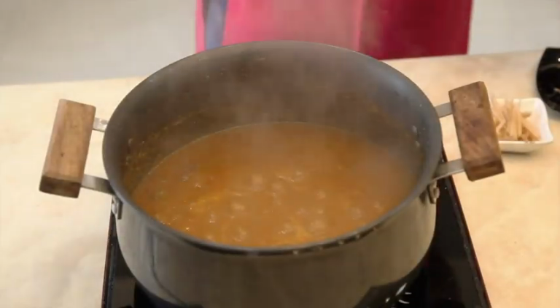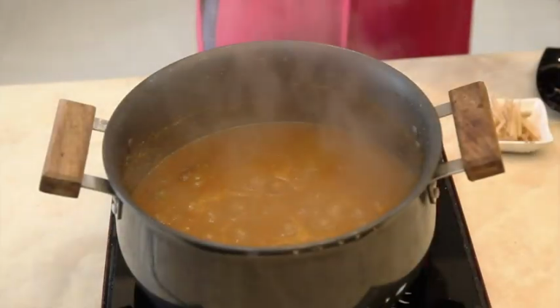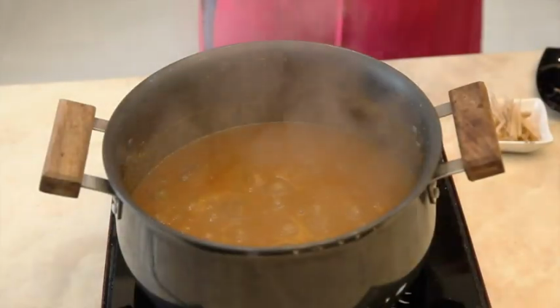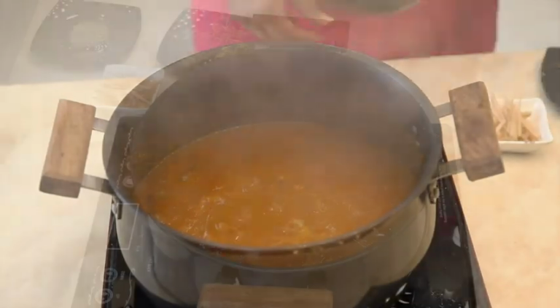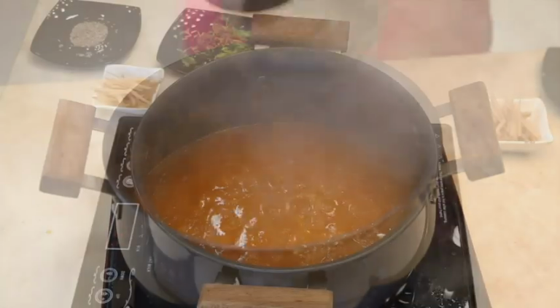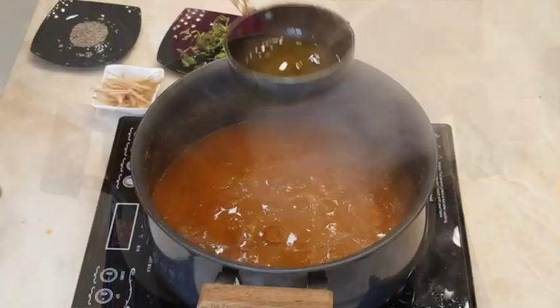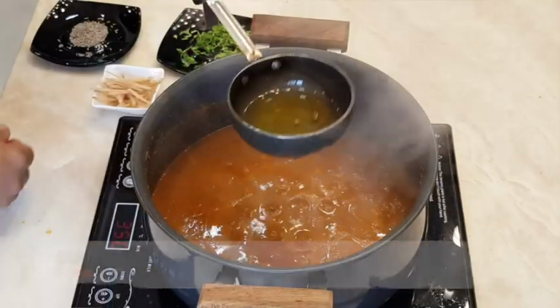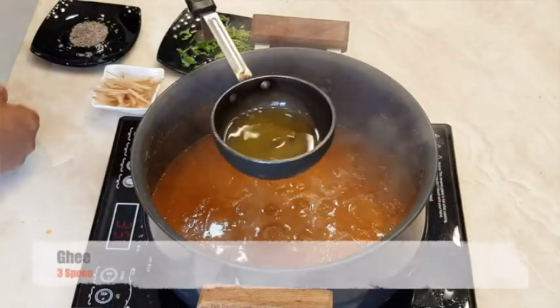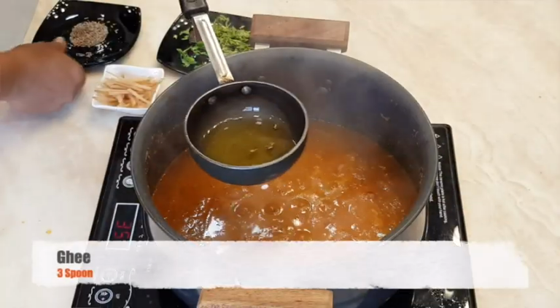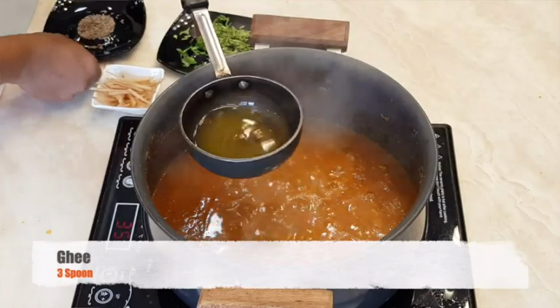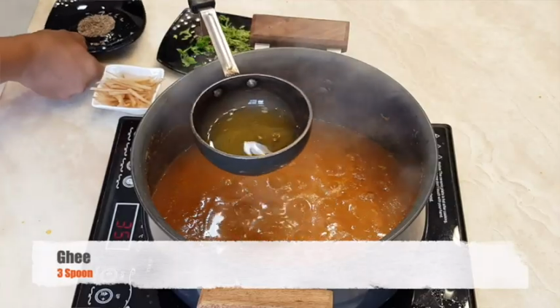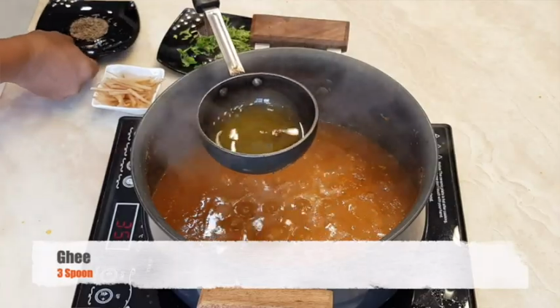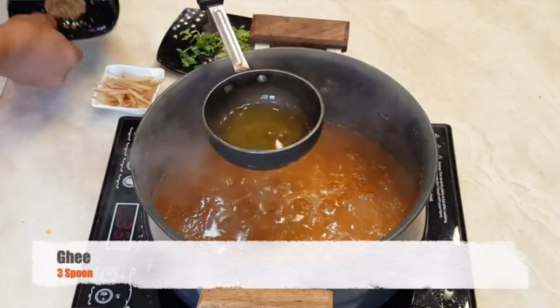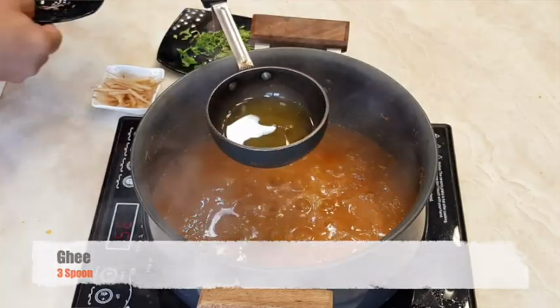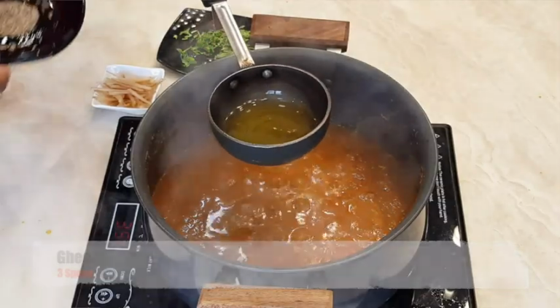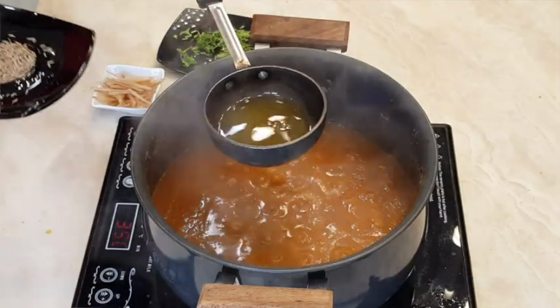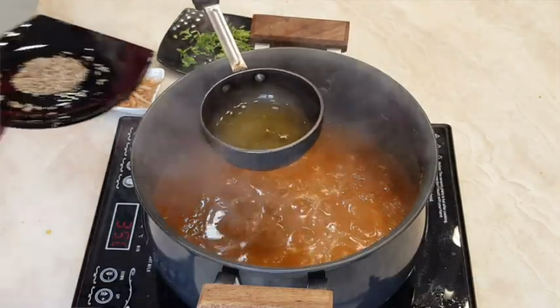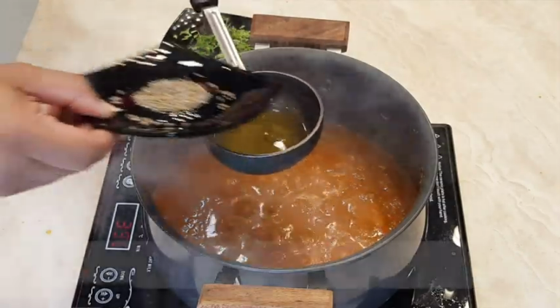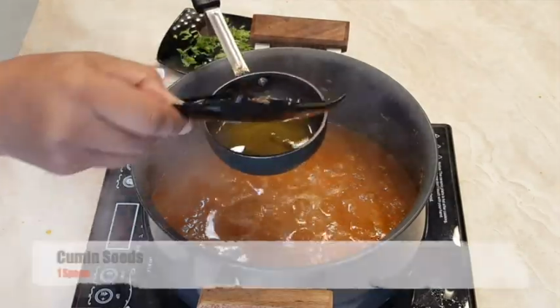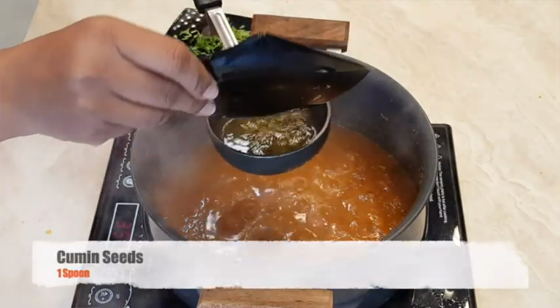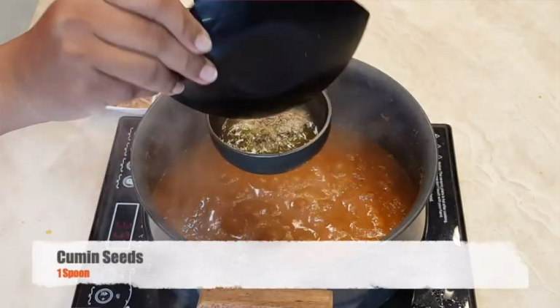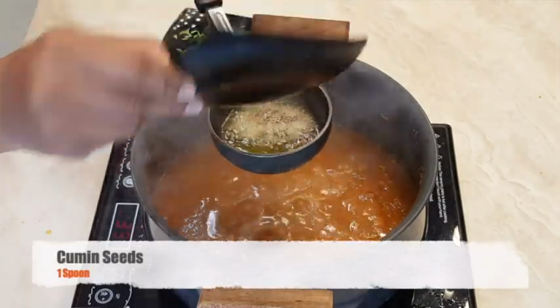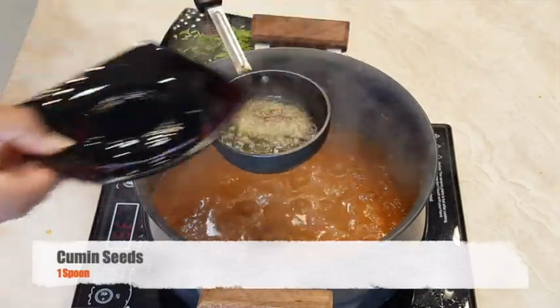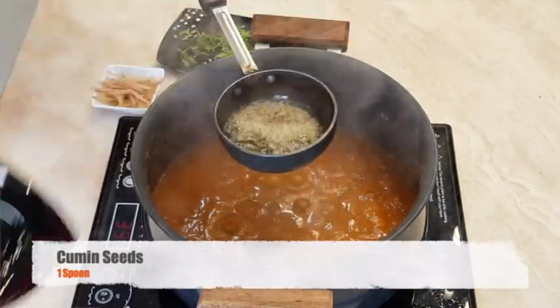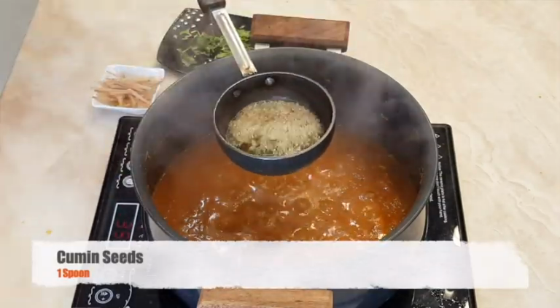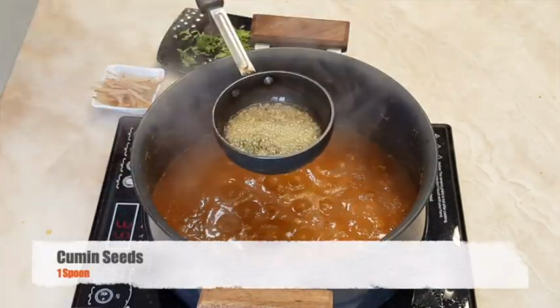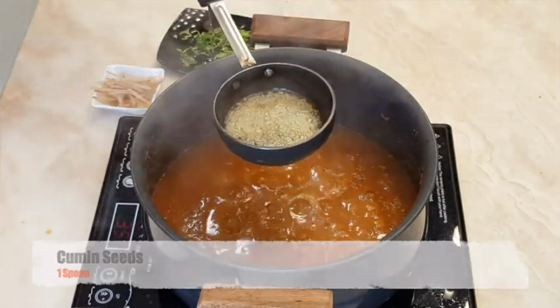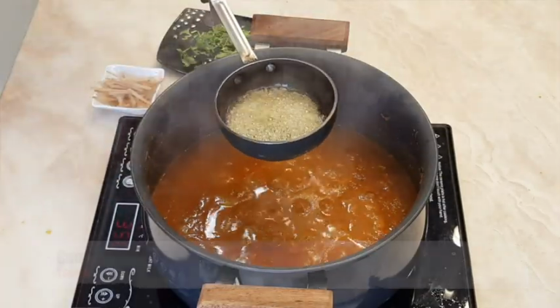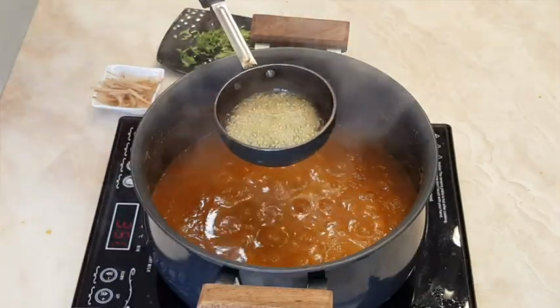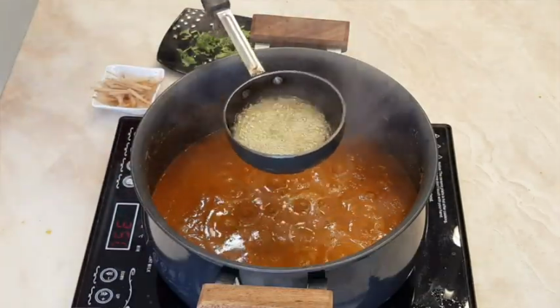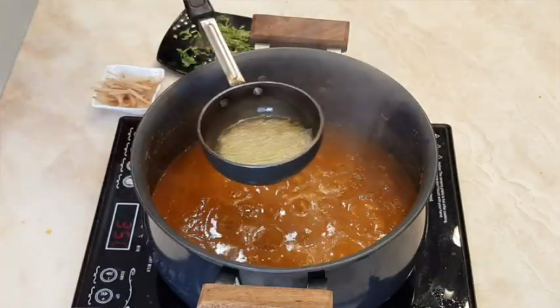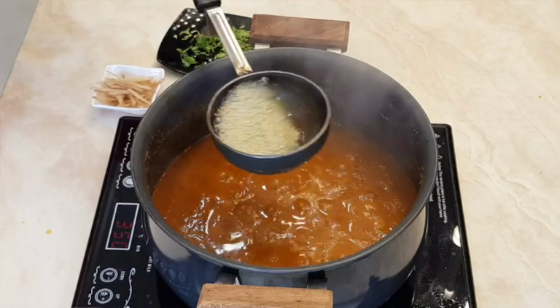After 15 minutes, take nicely hot ghee. Add cumin seeds and ginger julienne, and temper it.